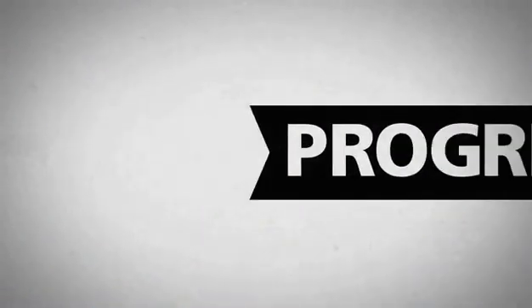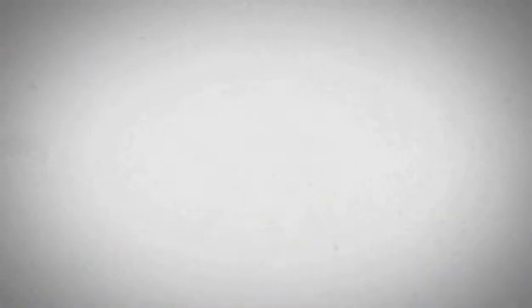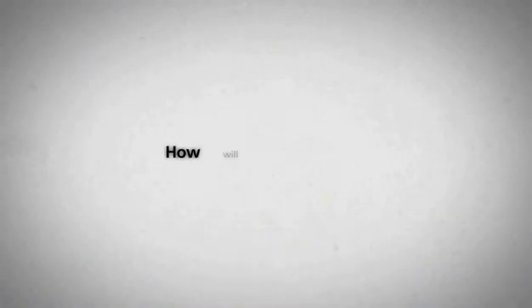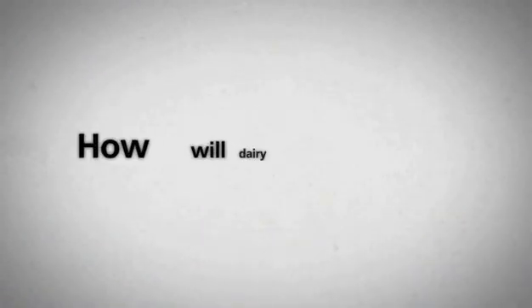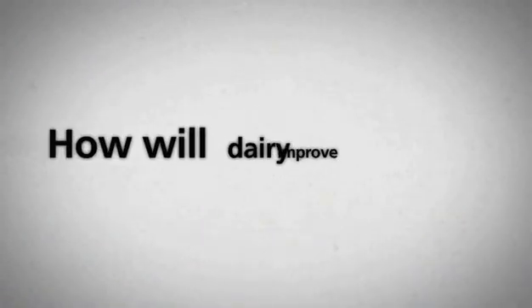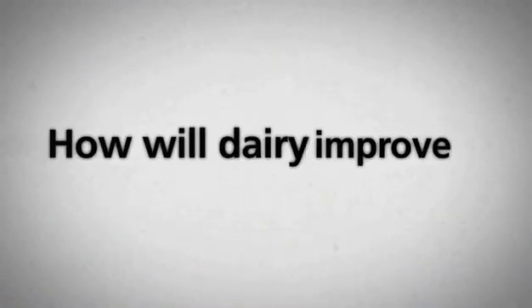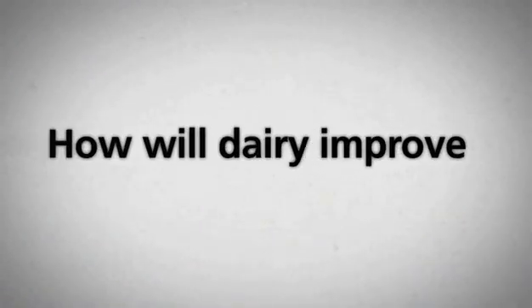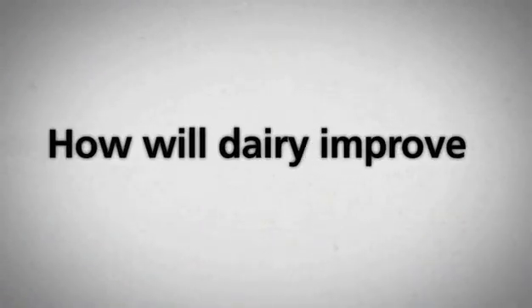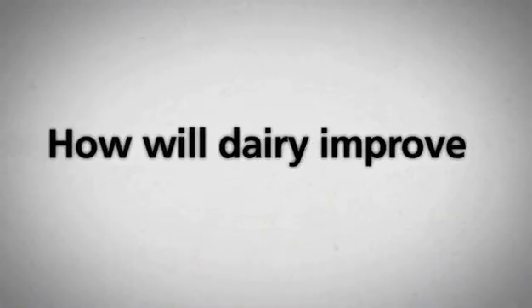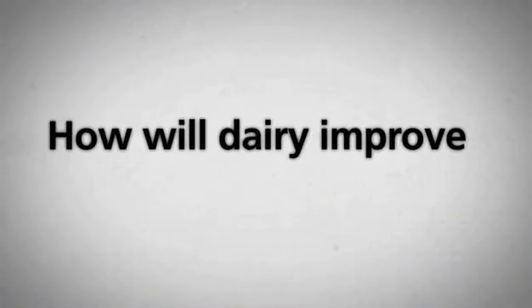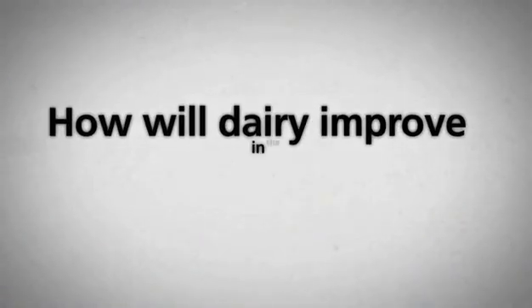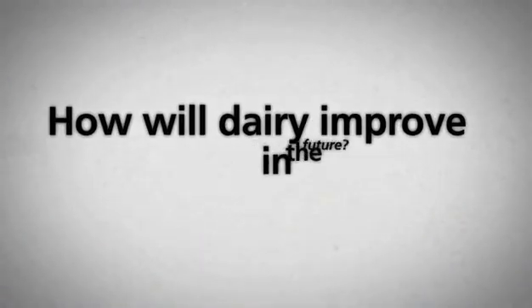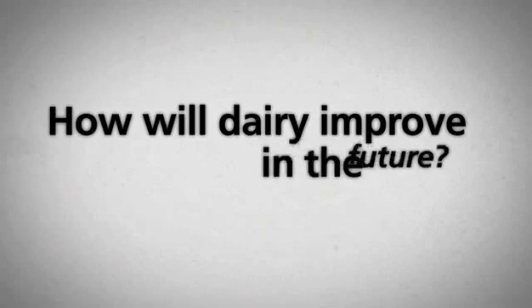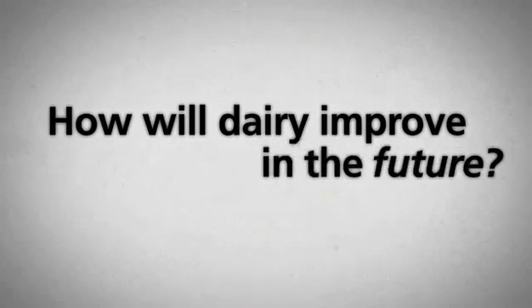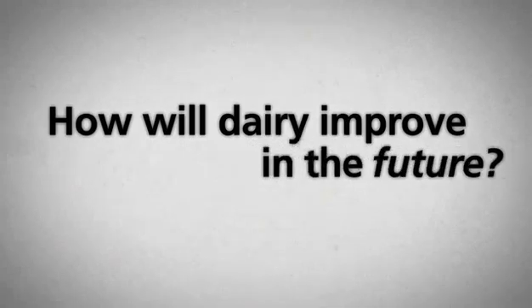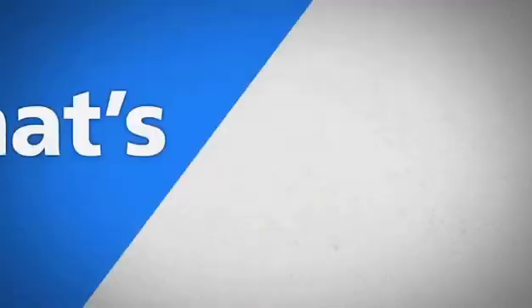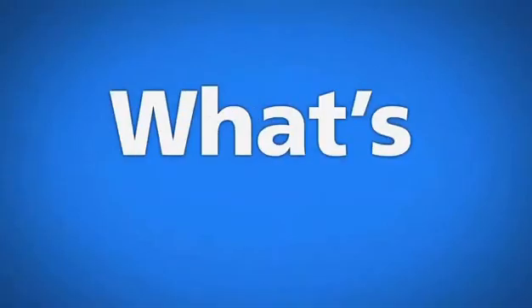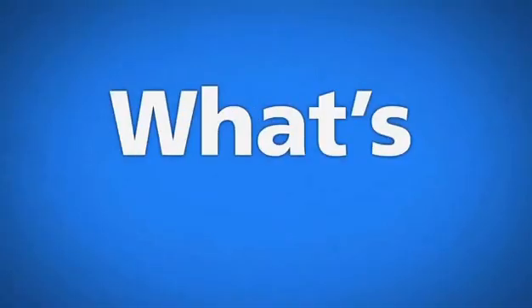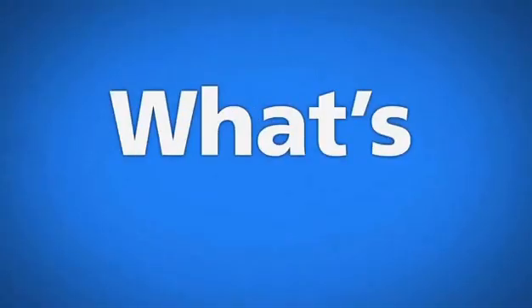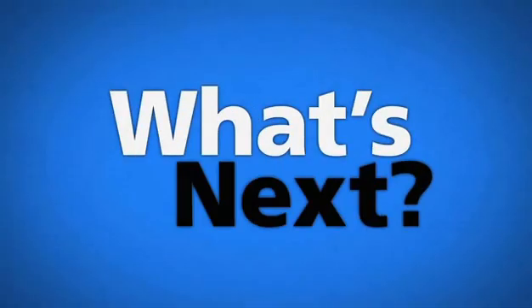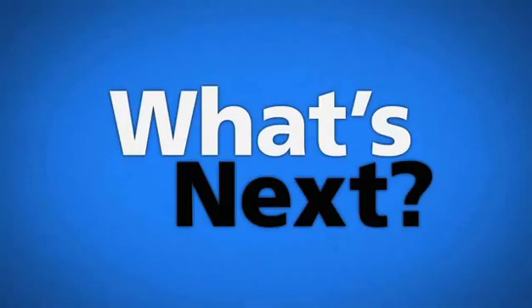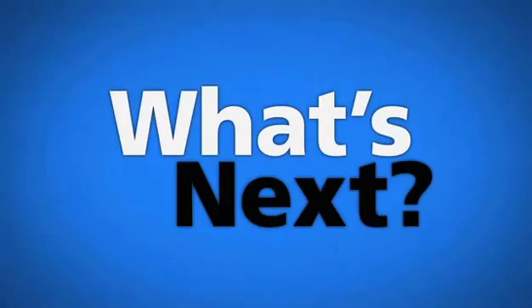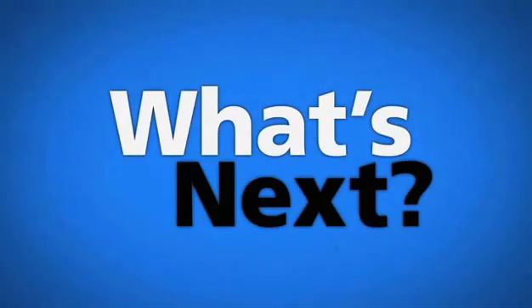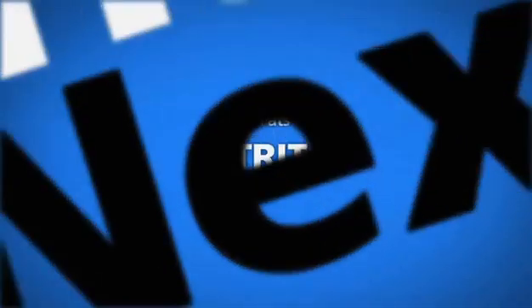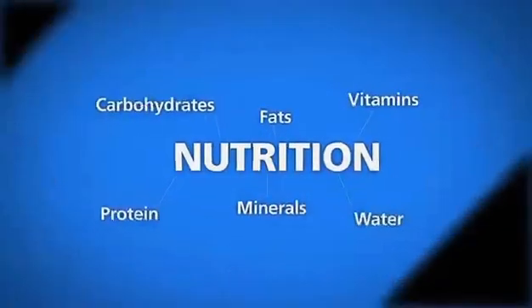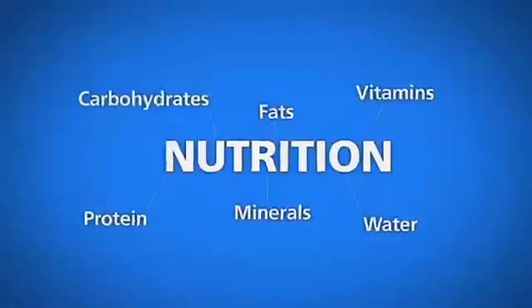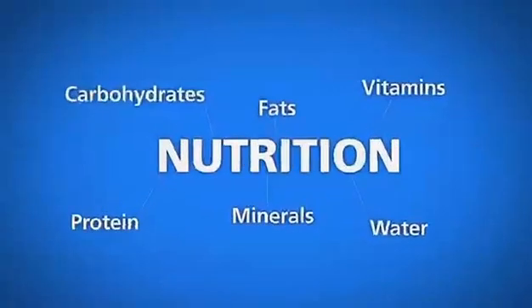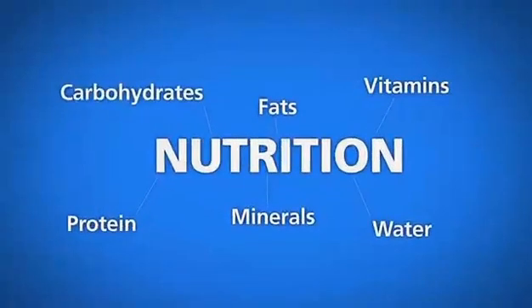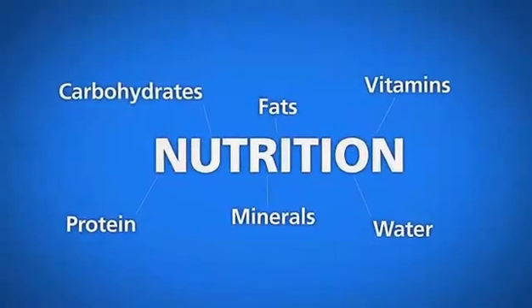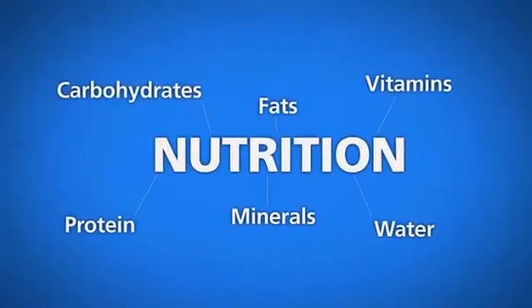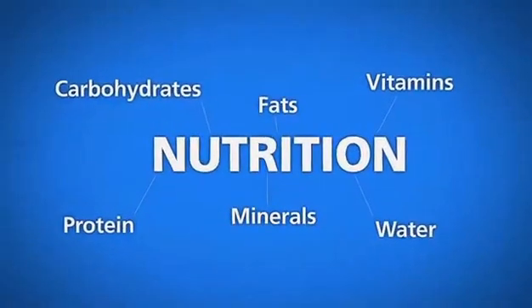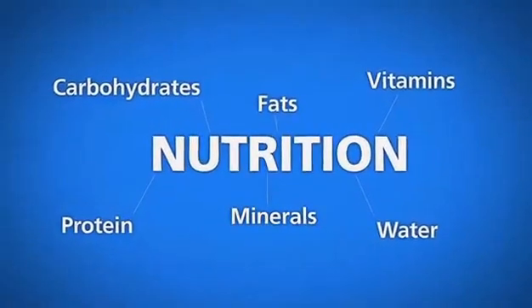But how will dairy improve to meet demand in the future? What is next? Let's take a look at one promising answer.